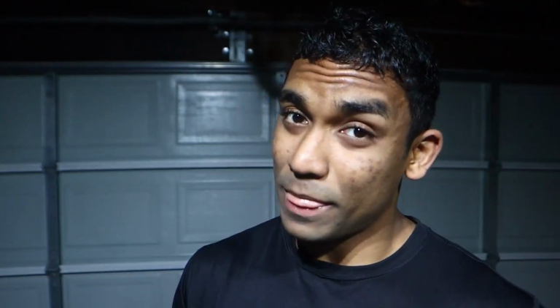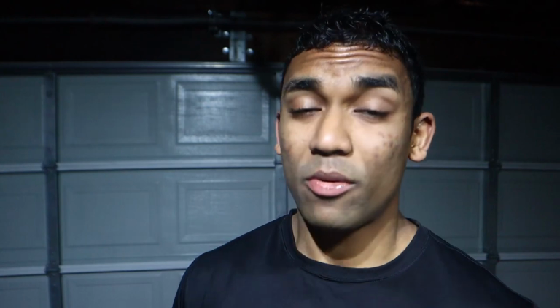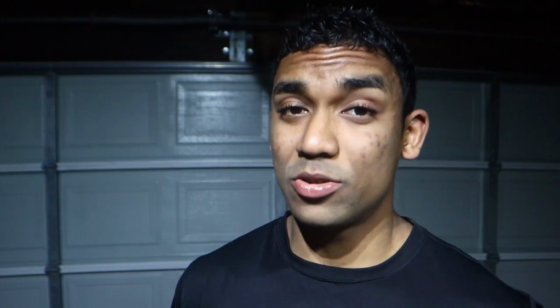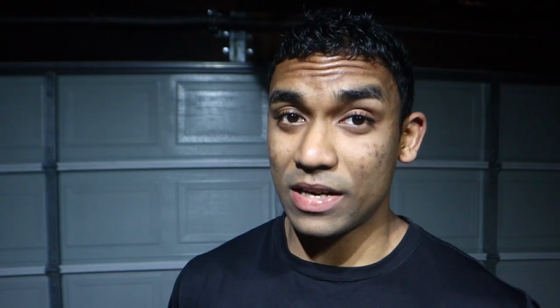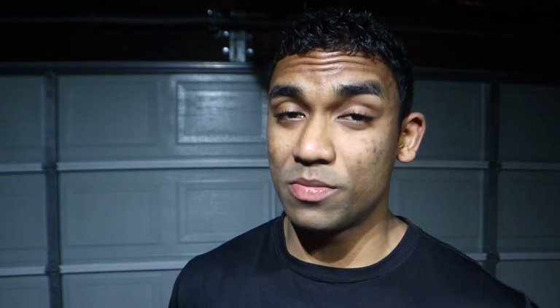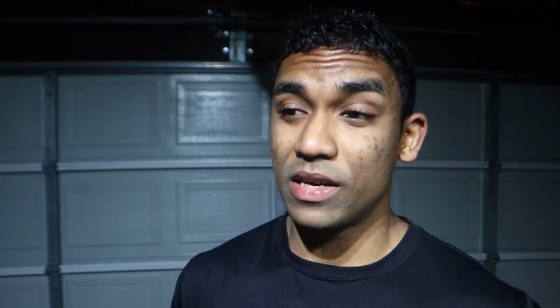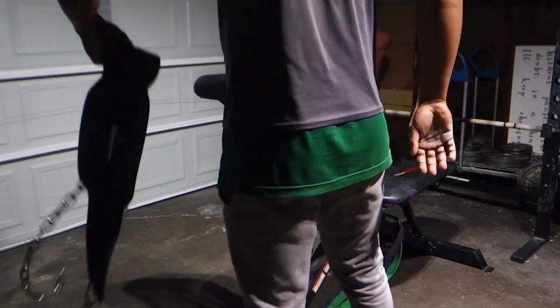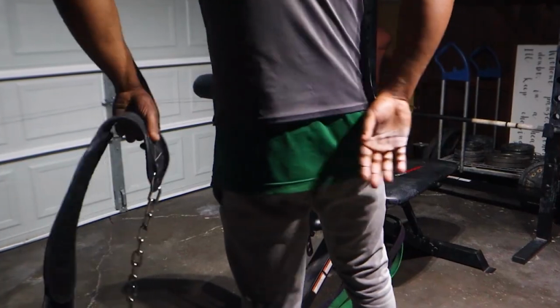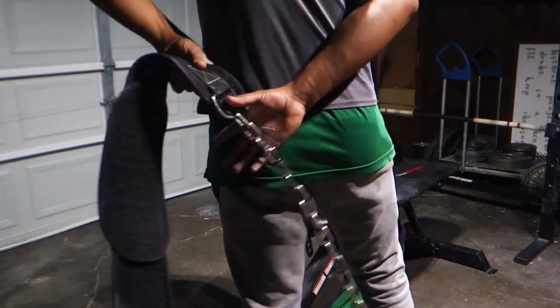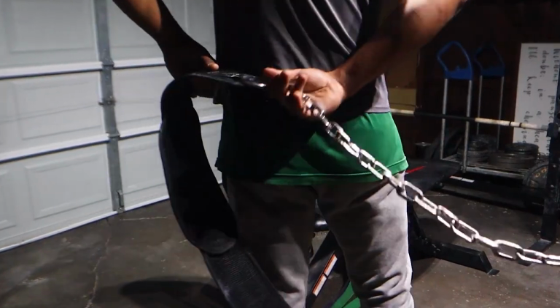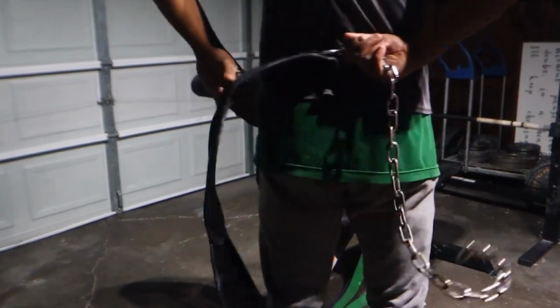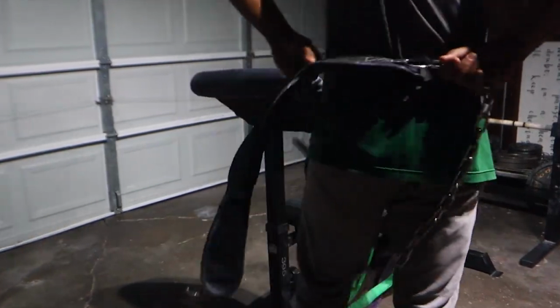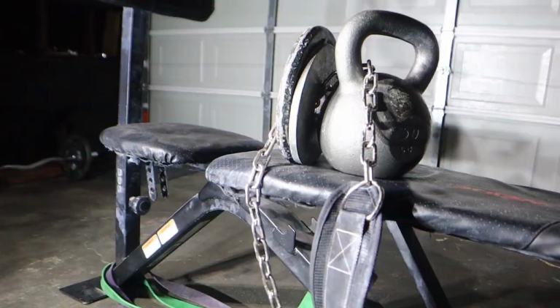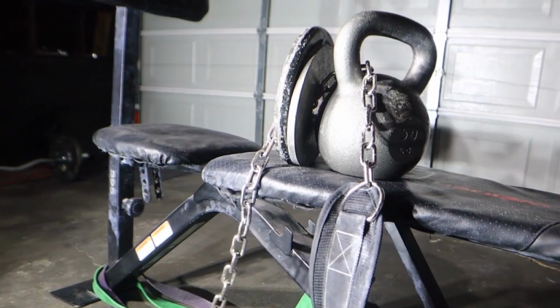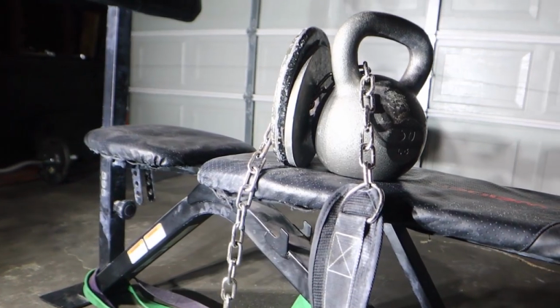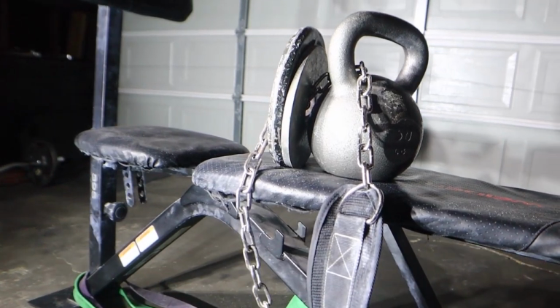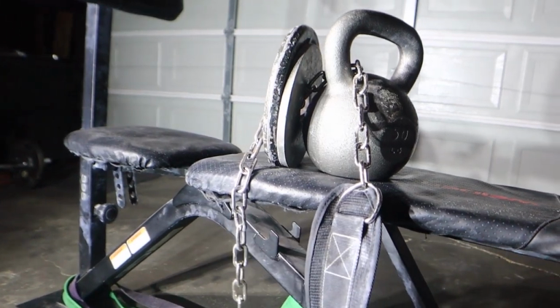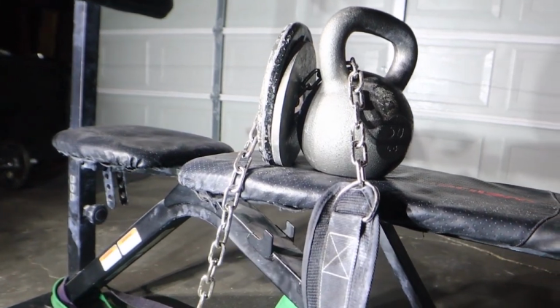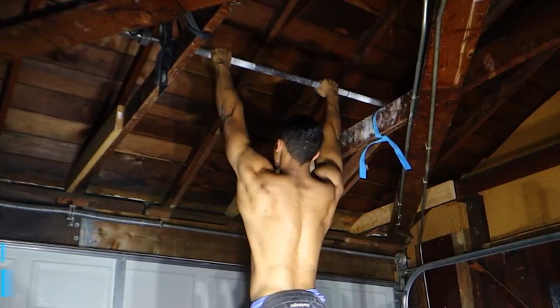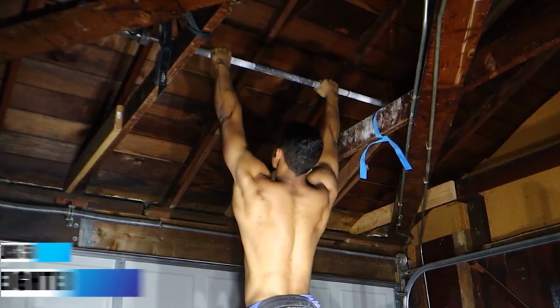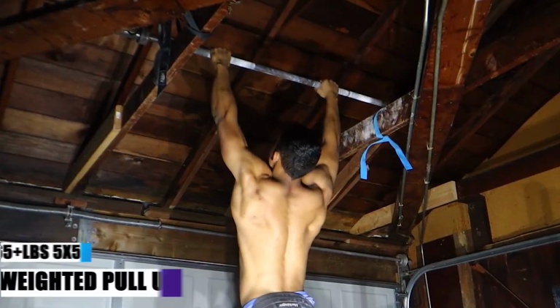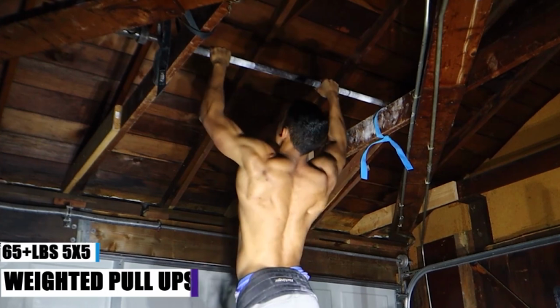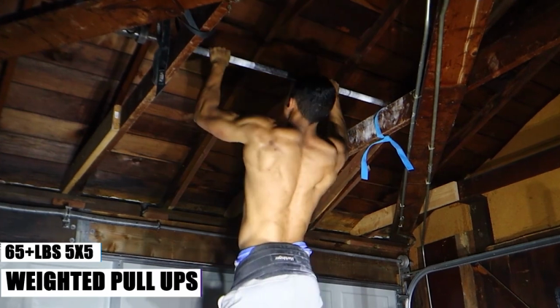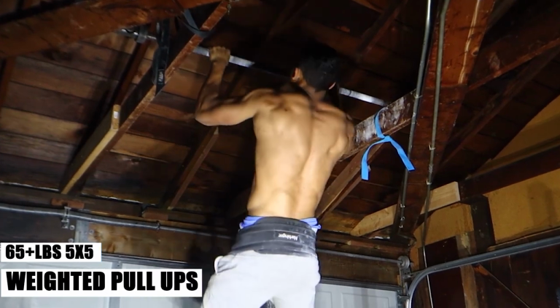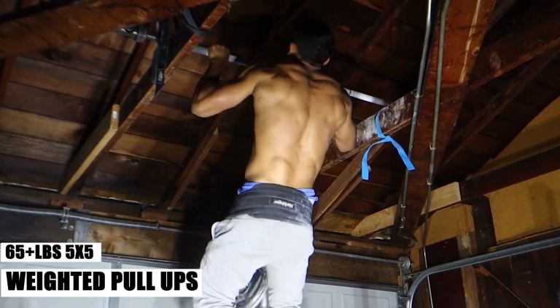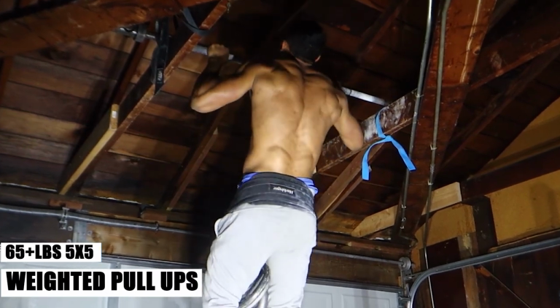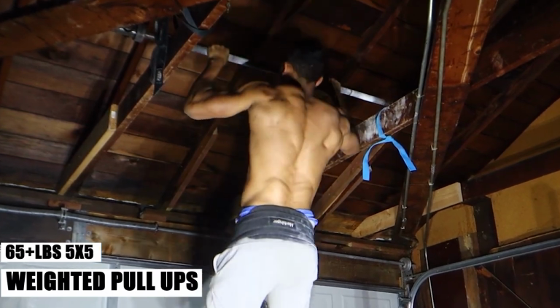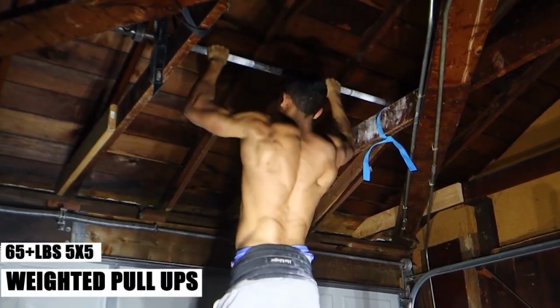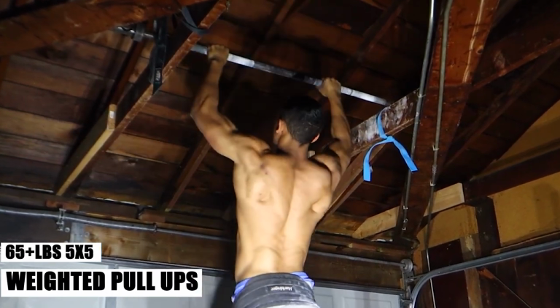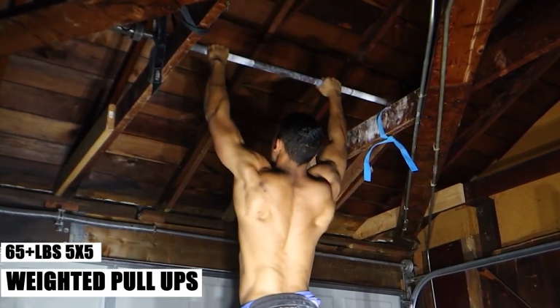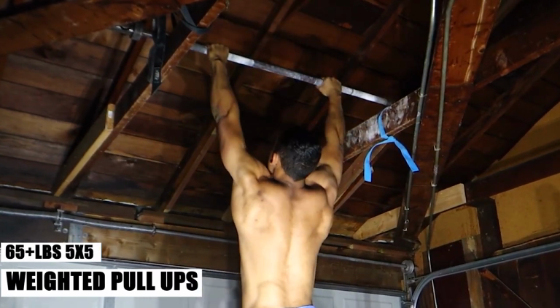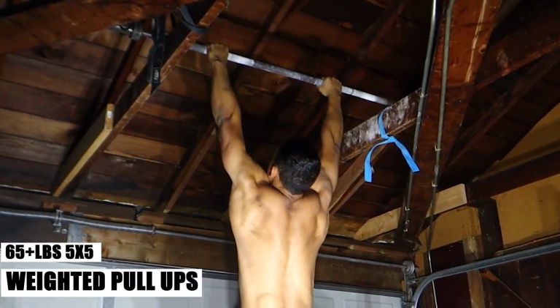I want you guys to be focusing on weighted pull-ups. Right now I'm going to talk to you about how to get a strong back.